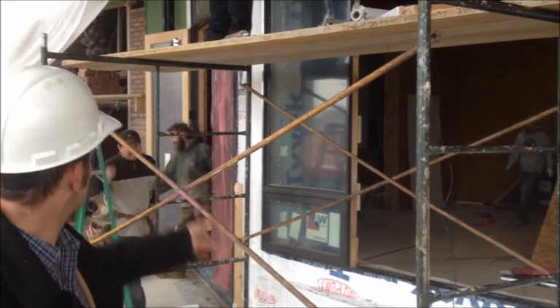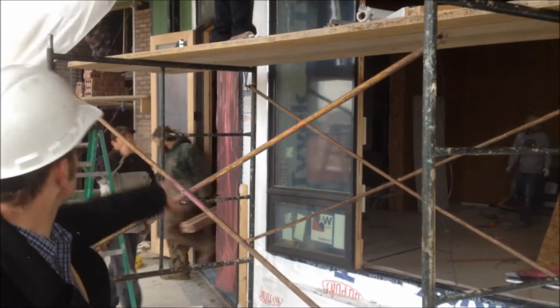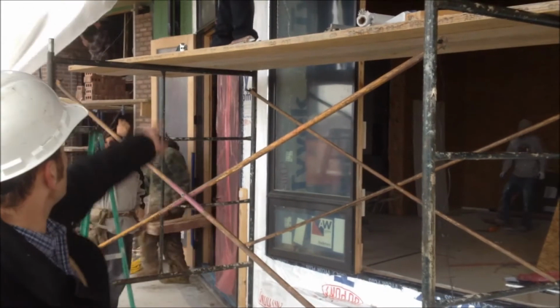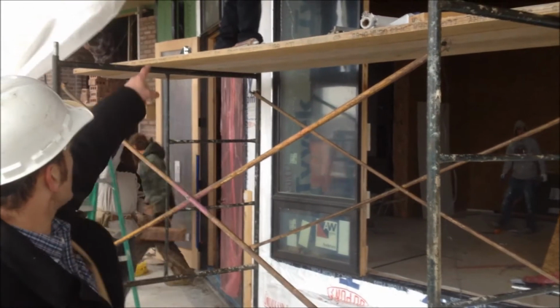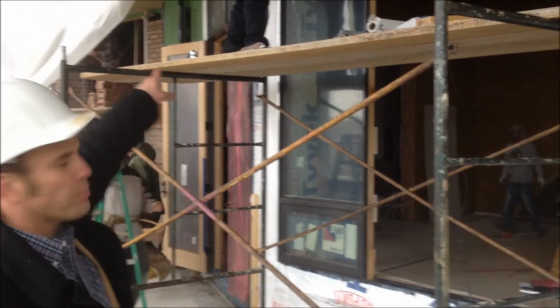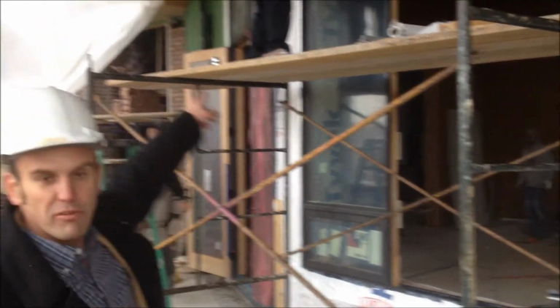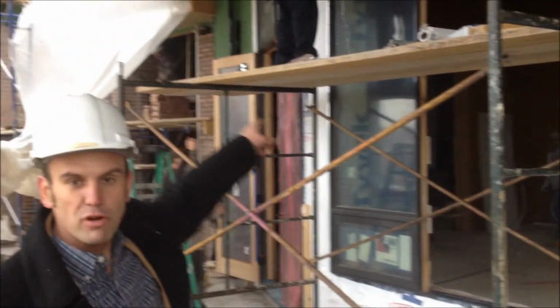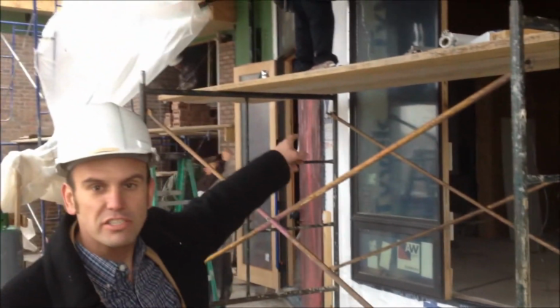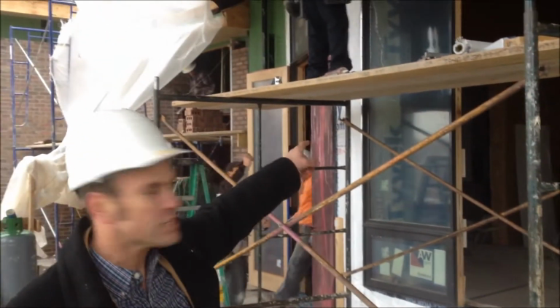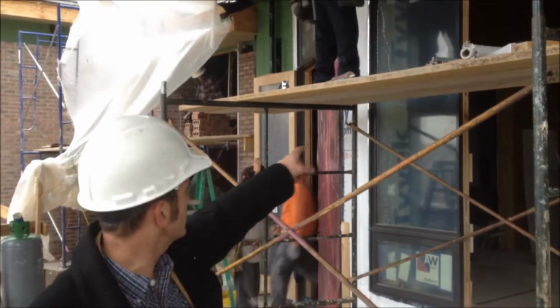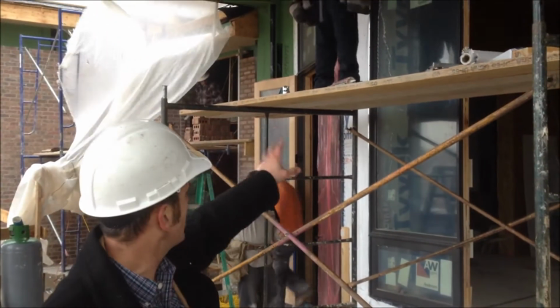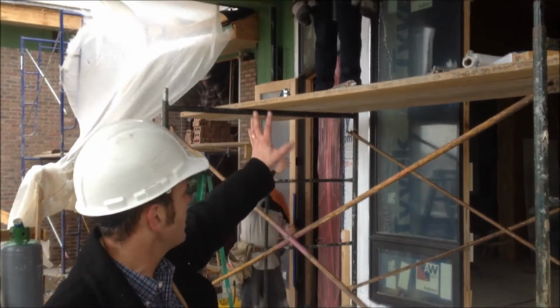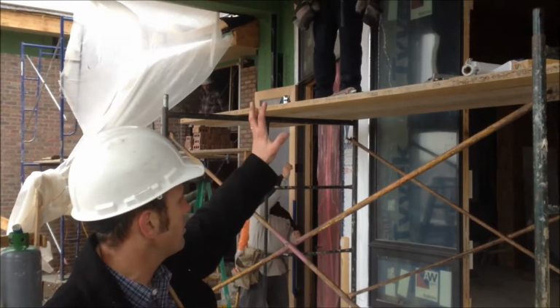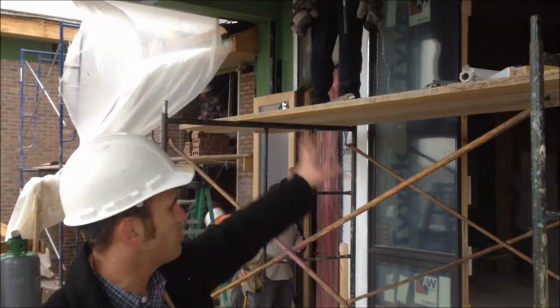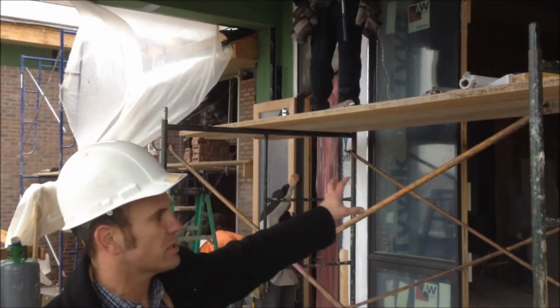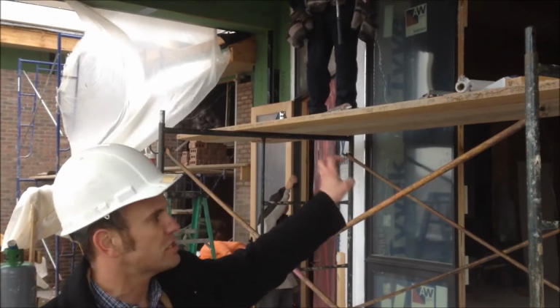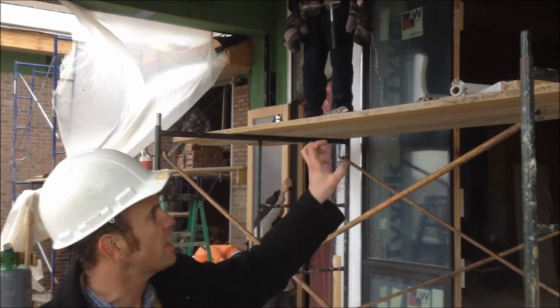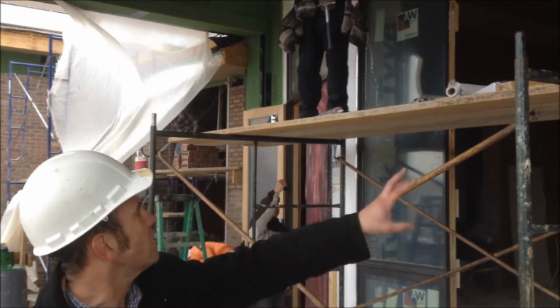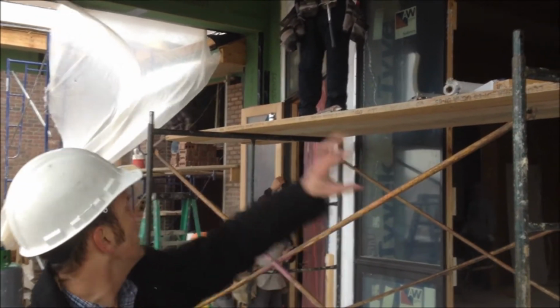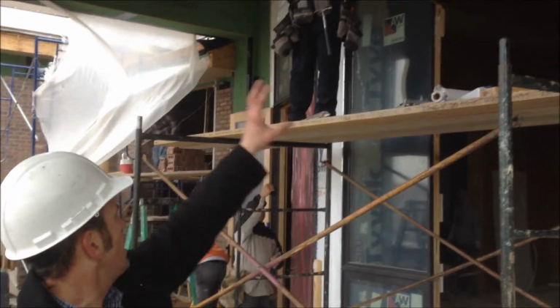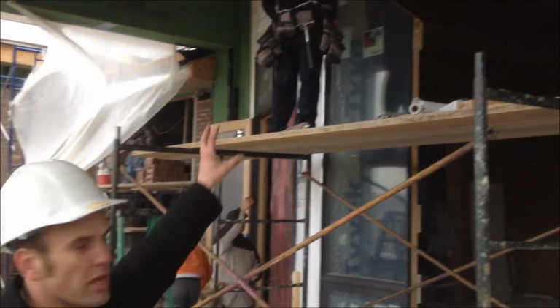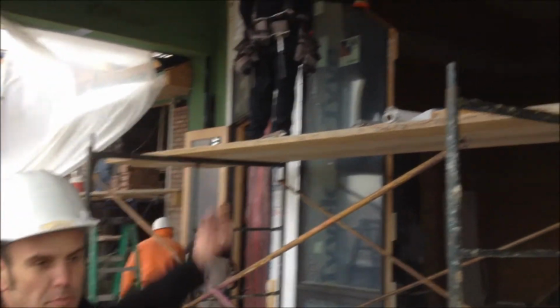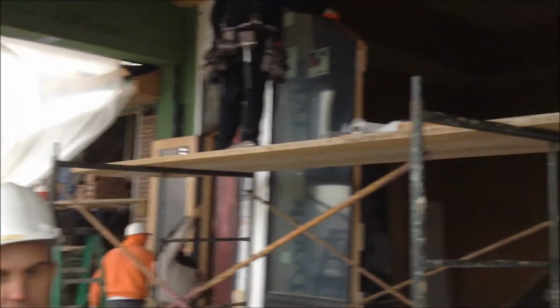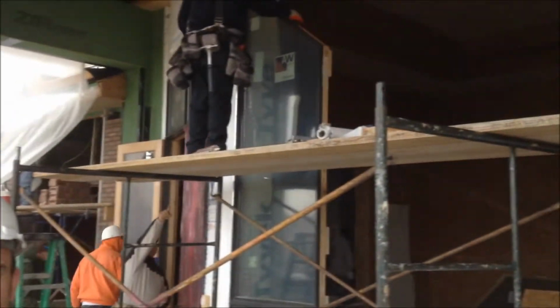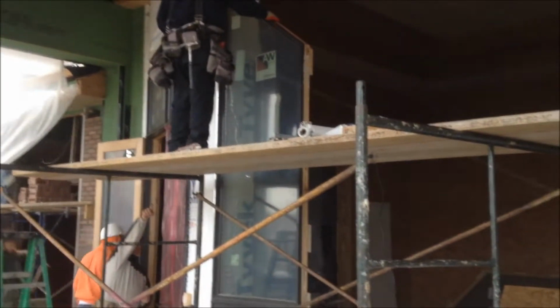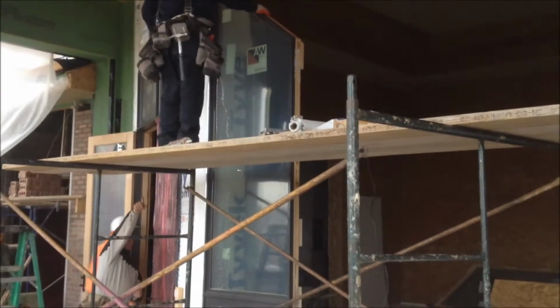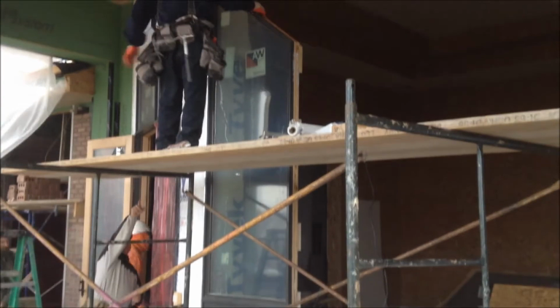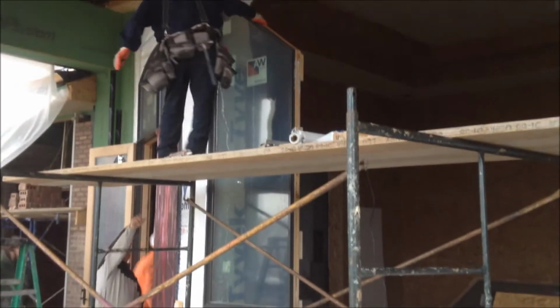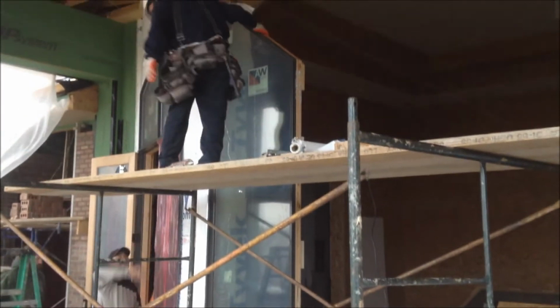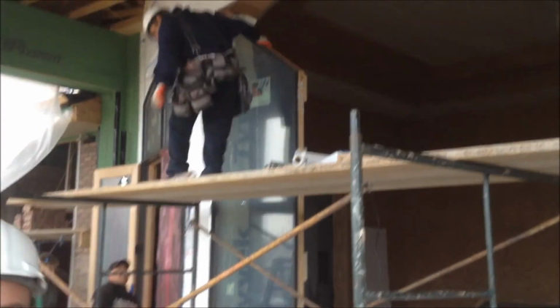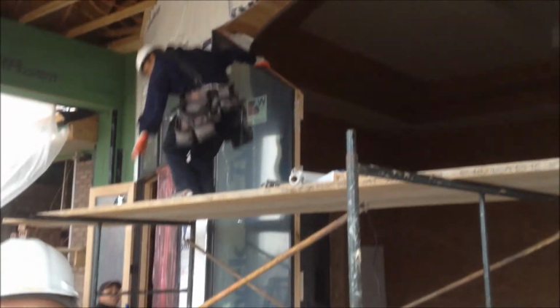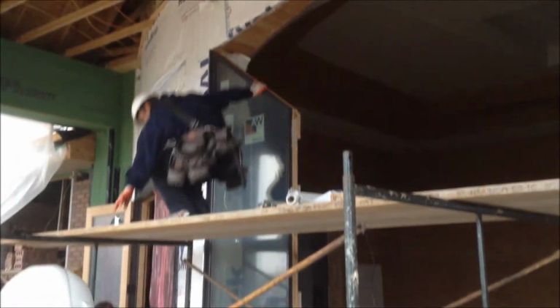We're going to set the new windows. You'll see the first section is put in and we put the center of the other pieces, then we'll pull this window together.